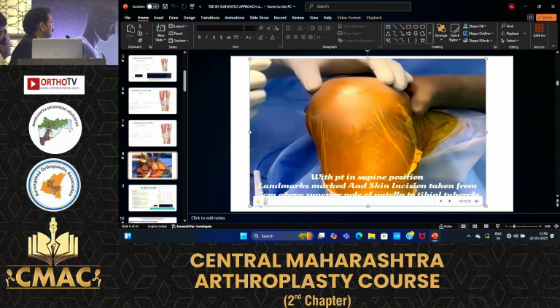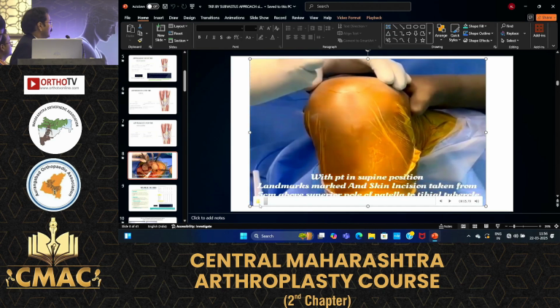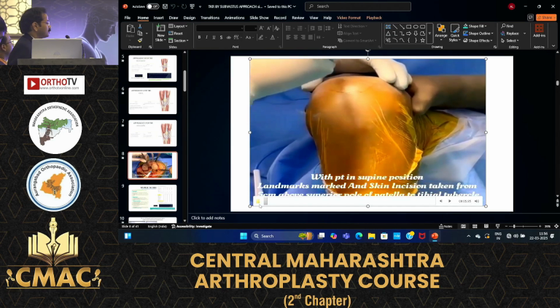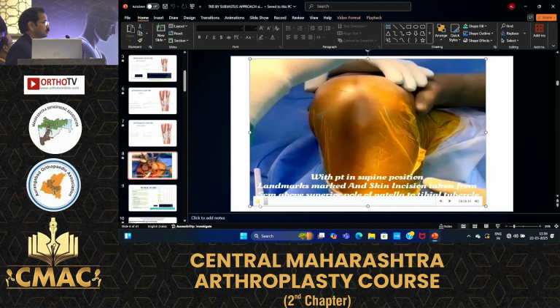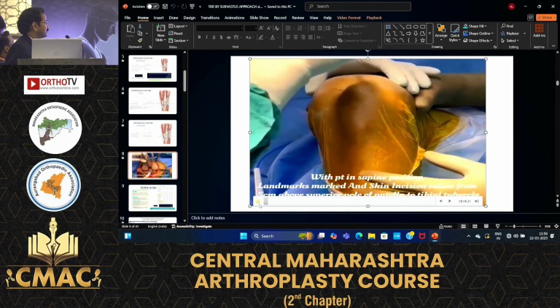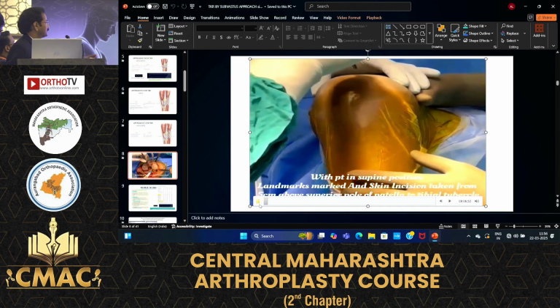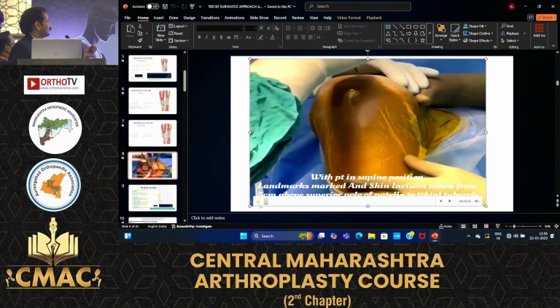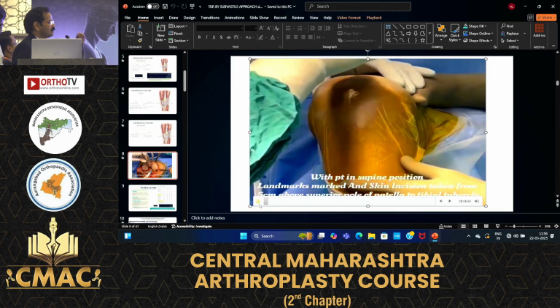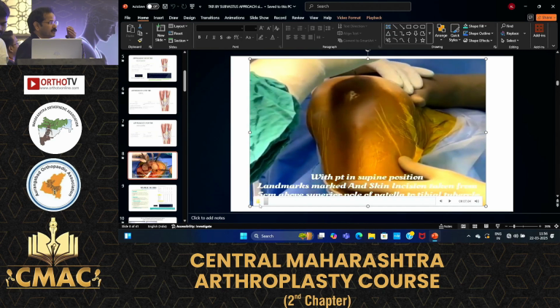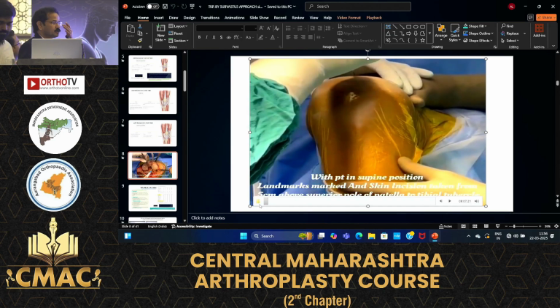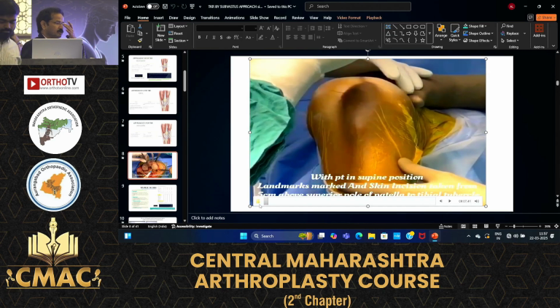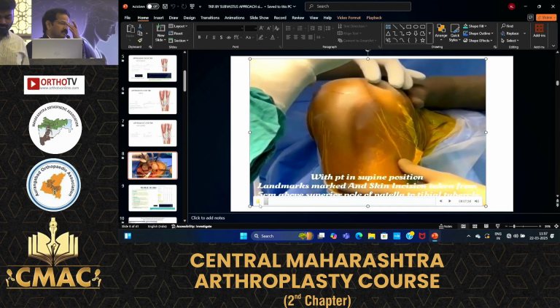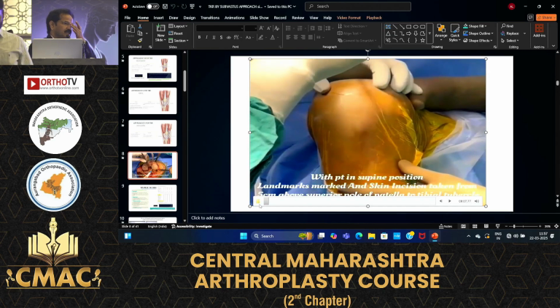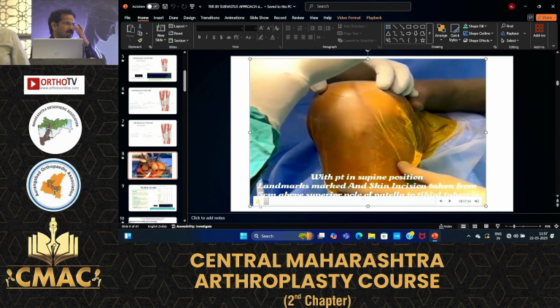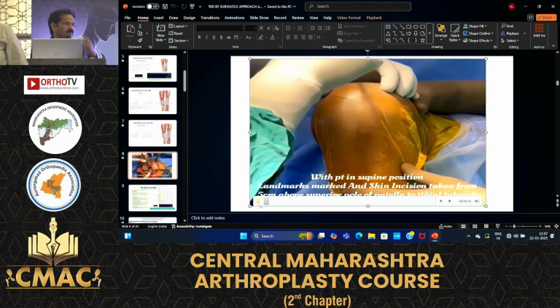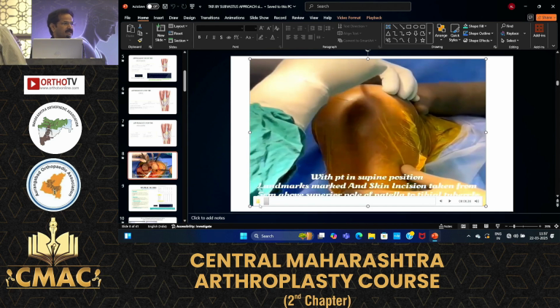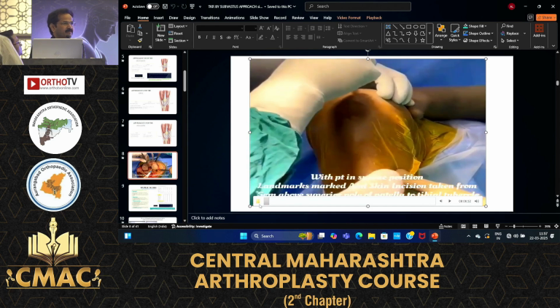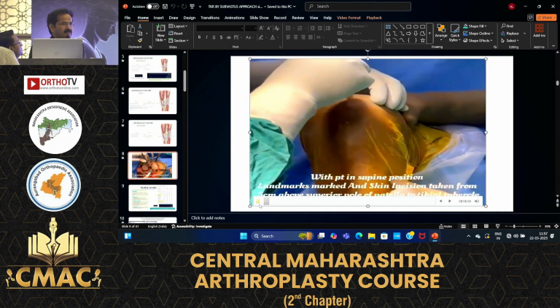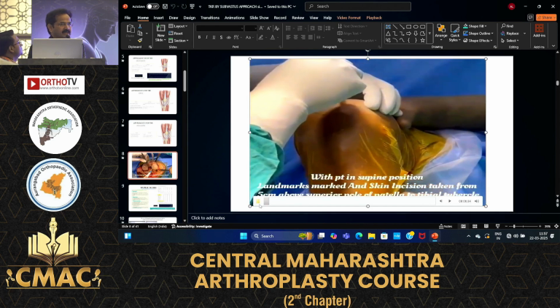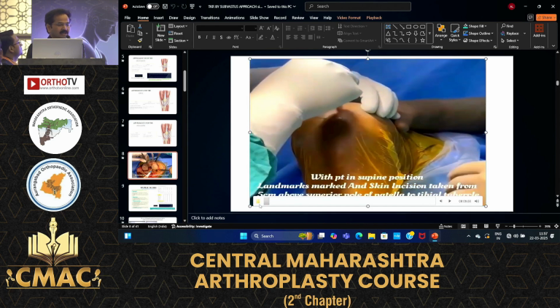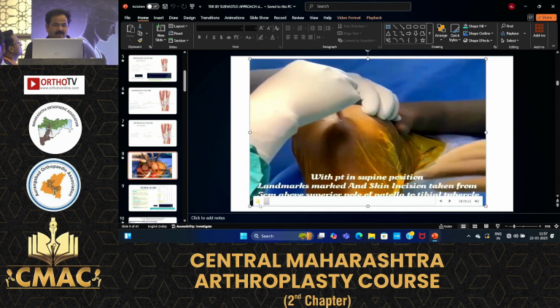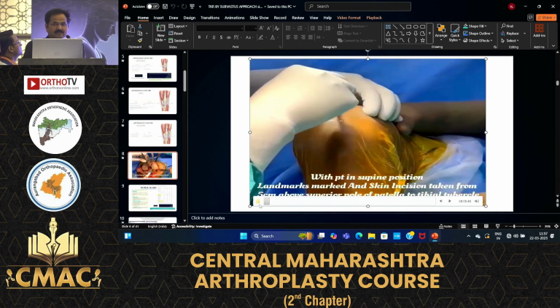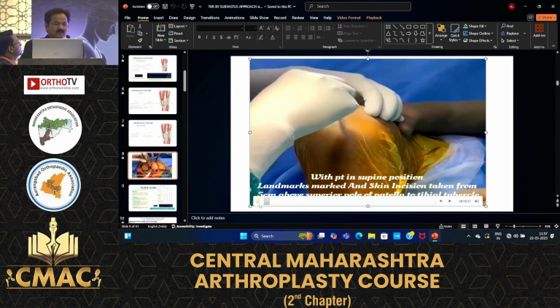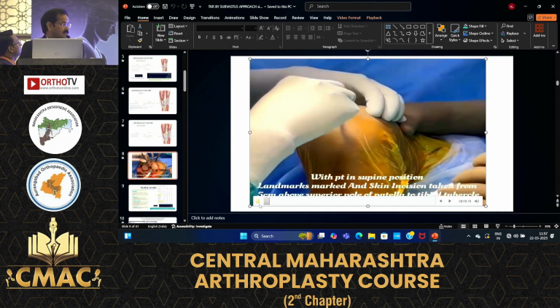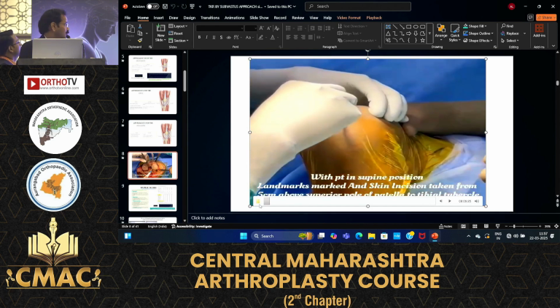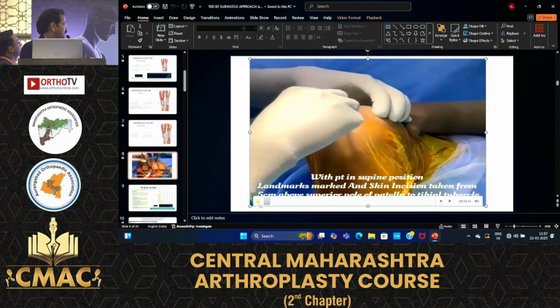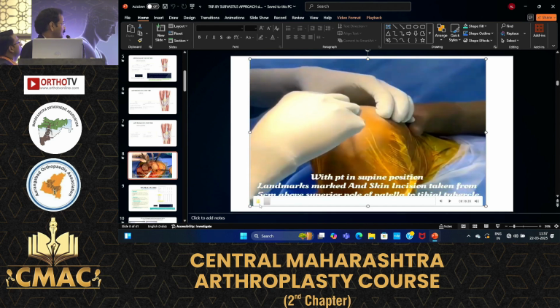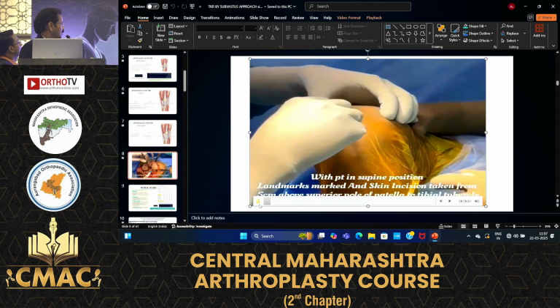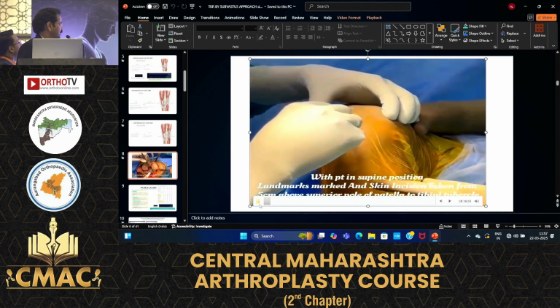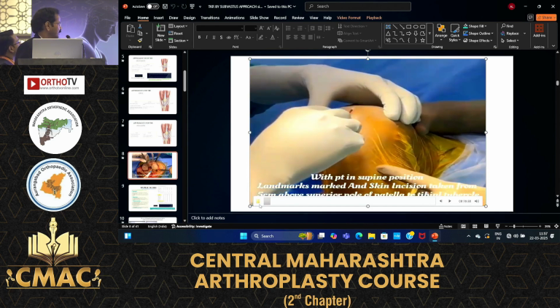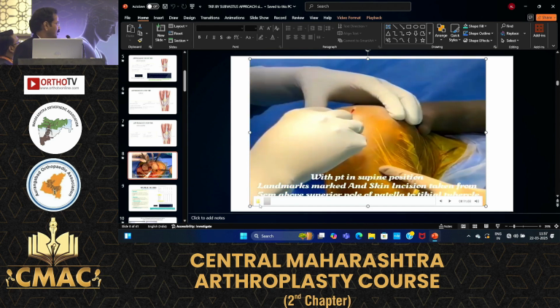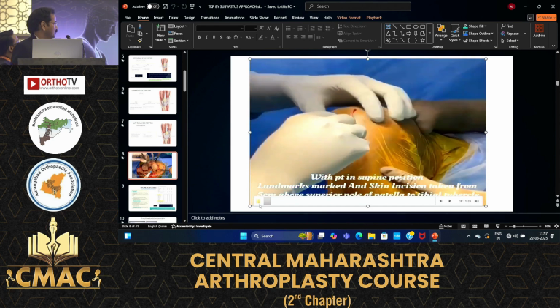This is a small video showing the medial parapatellar subvastus approach, also known as the cortex-sparing approach.